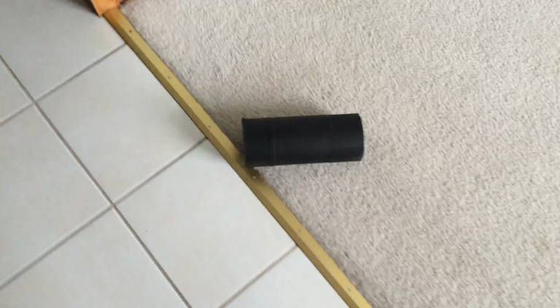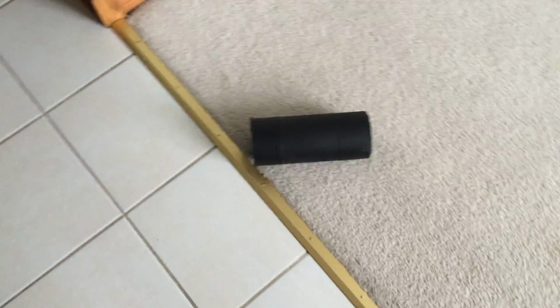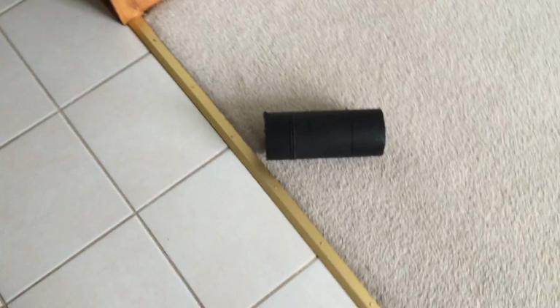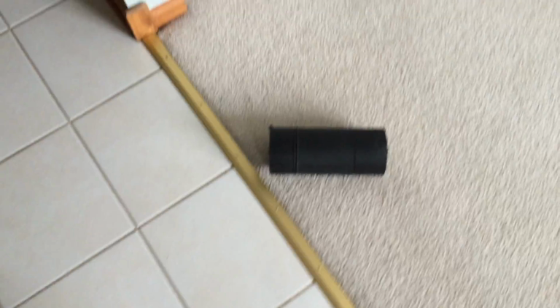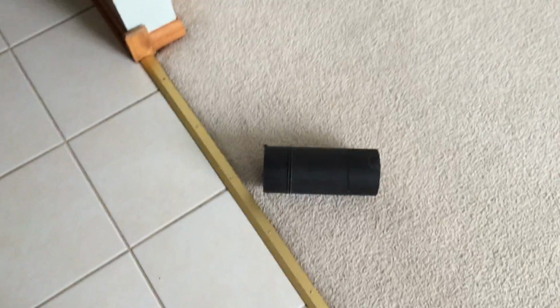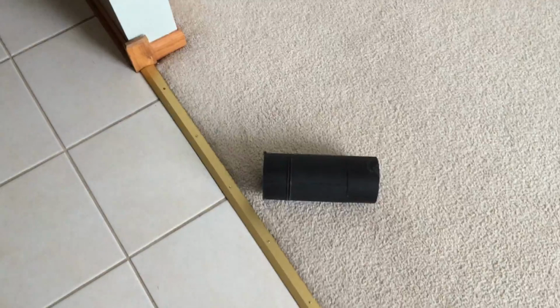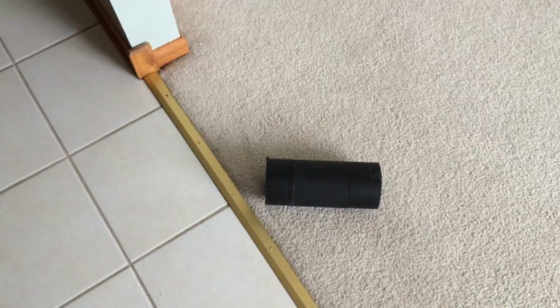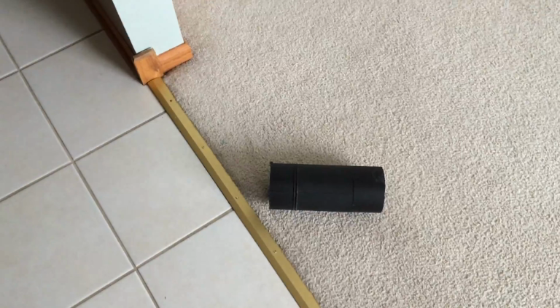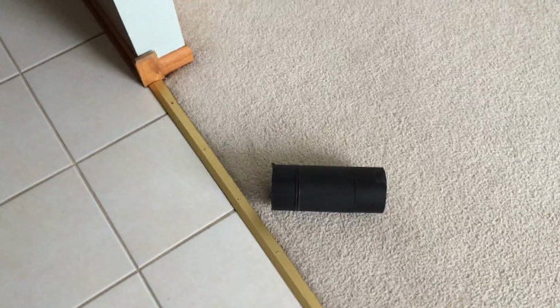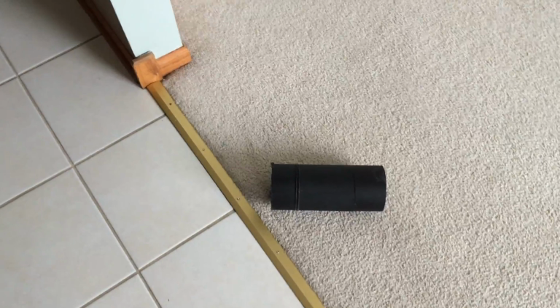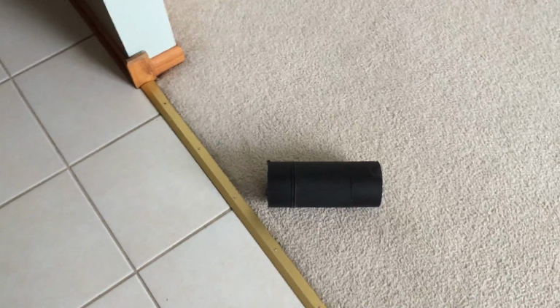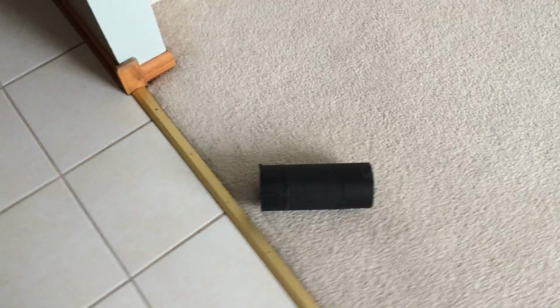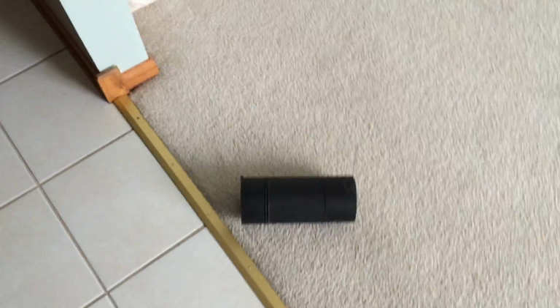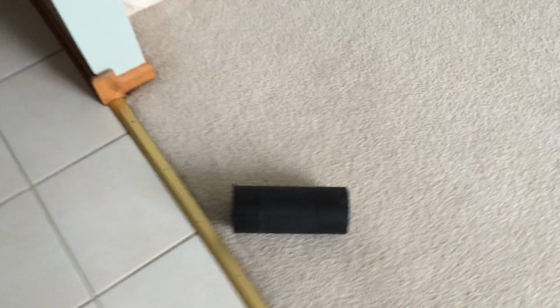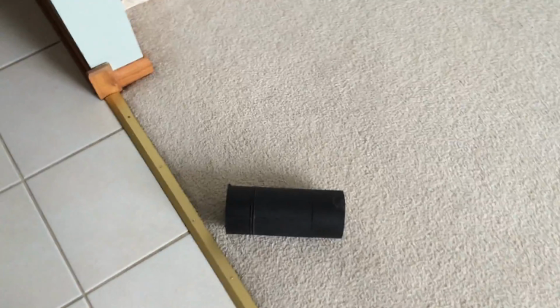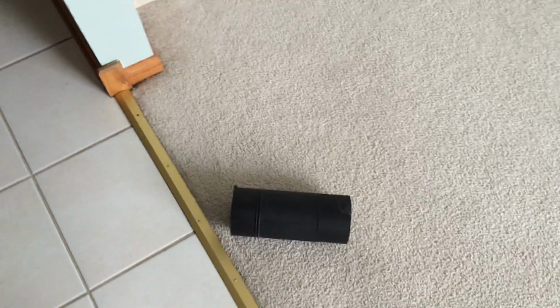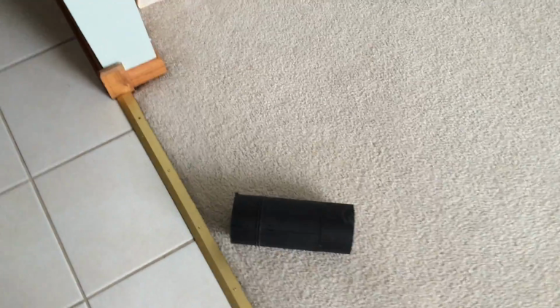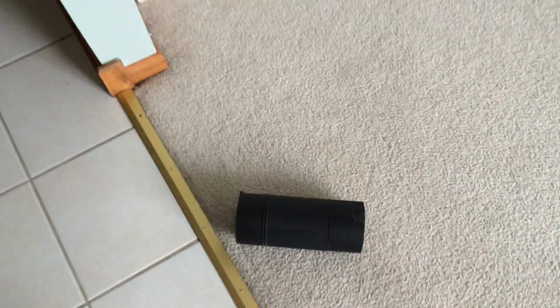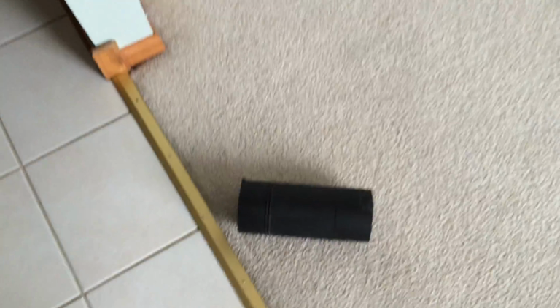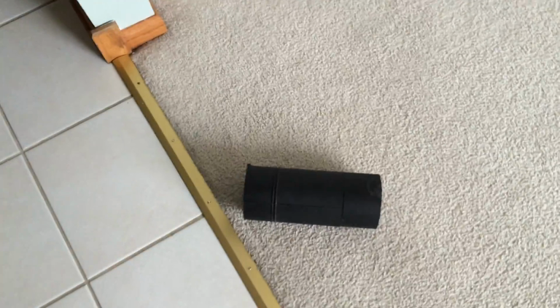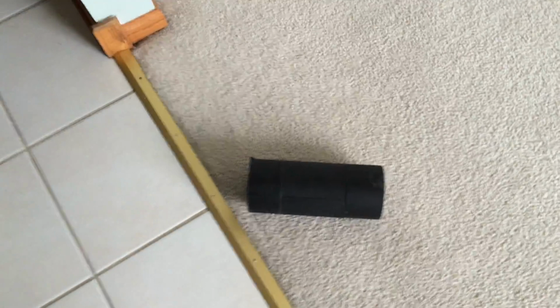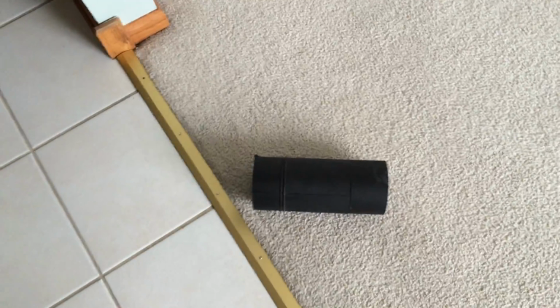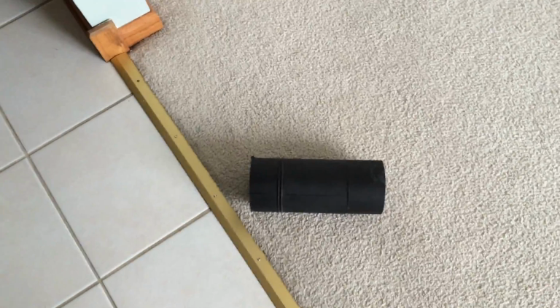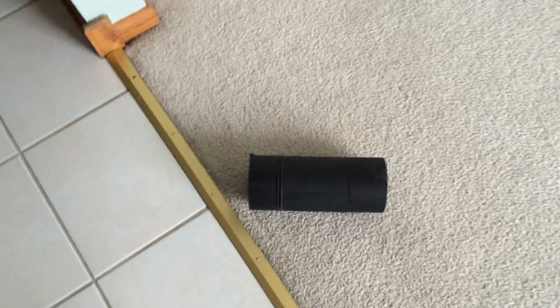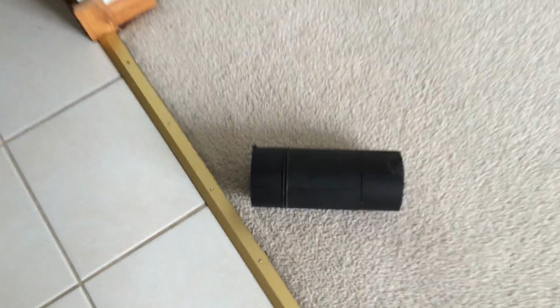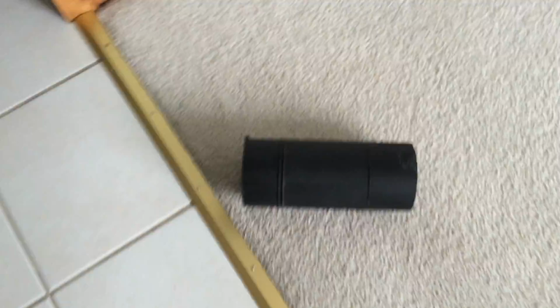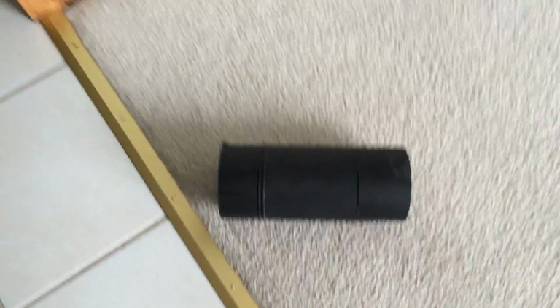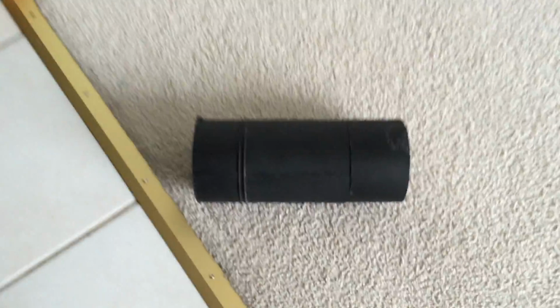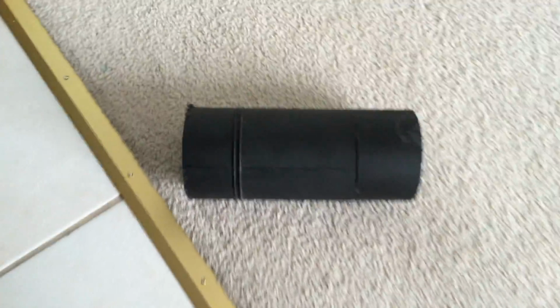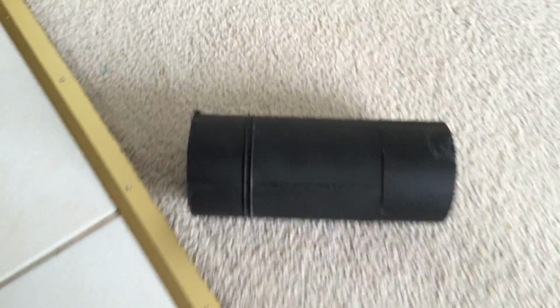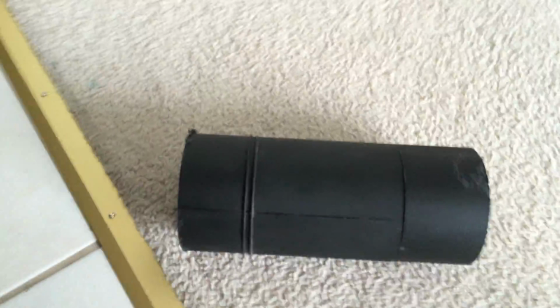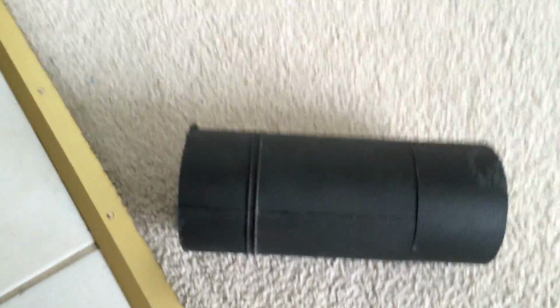I guess the next phase will be to form my cold air intake. I hope you liked the video.